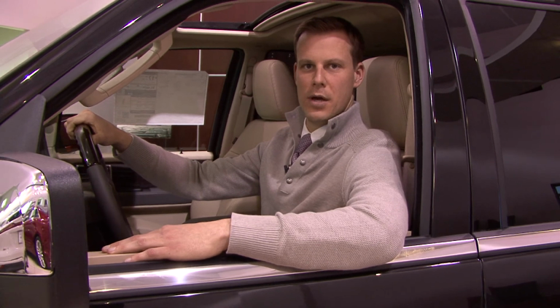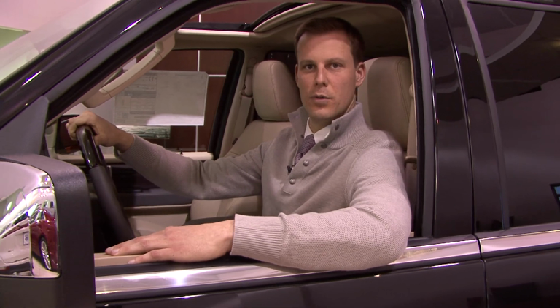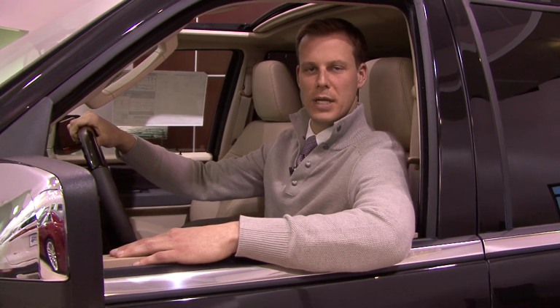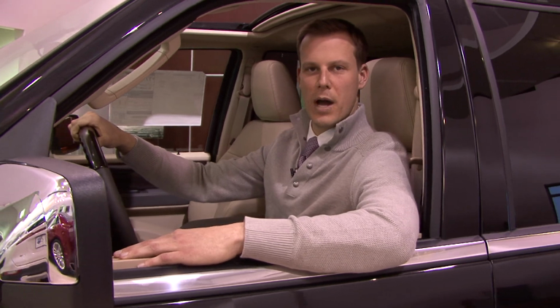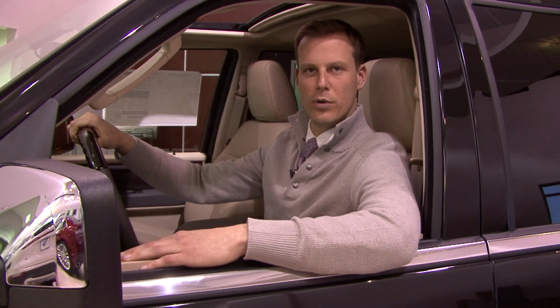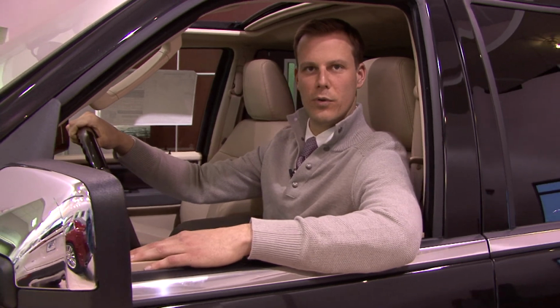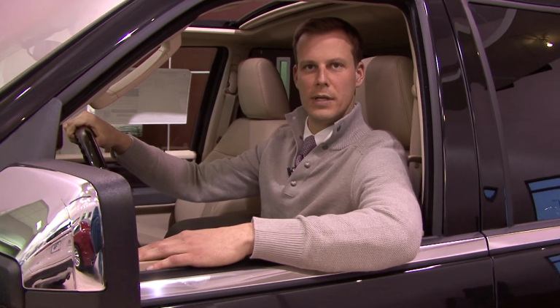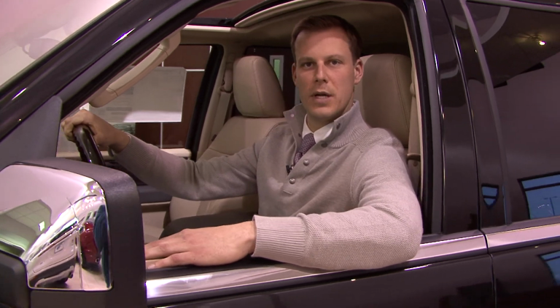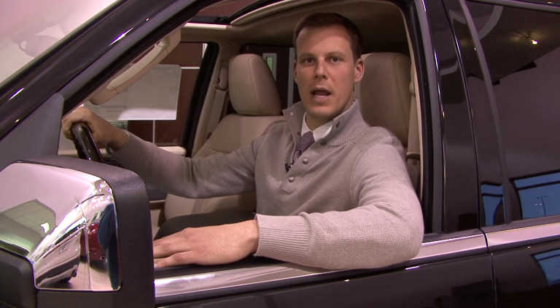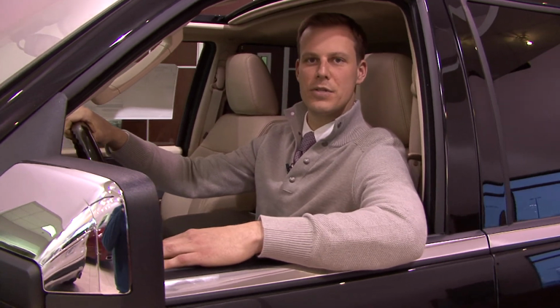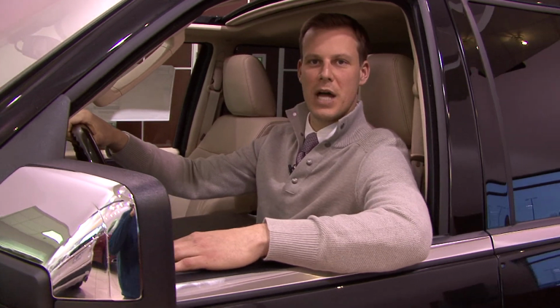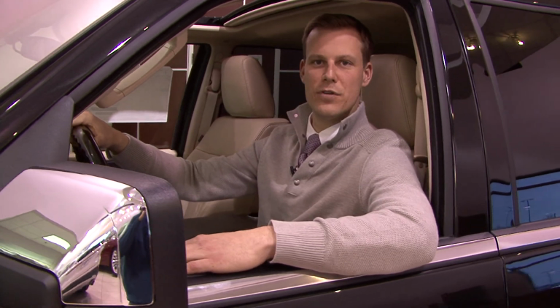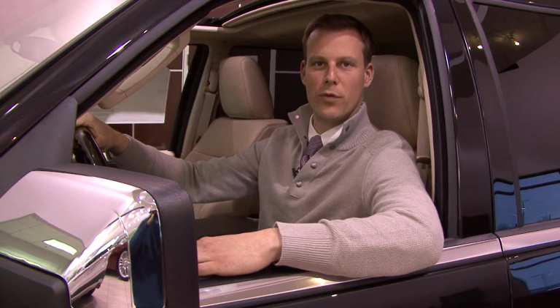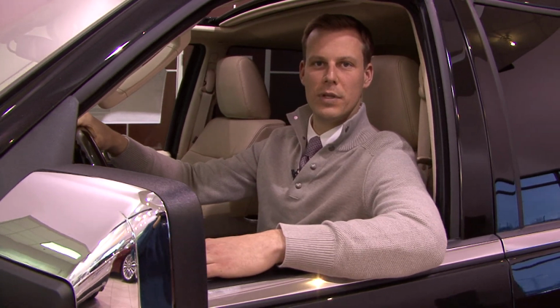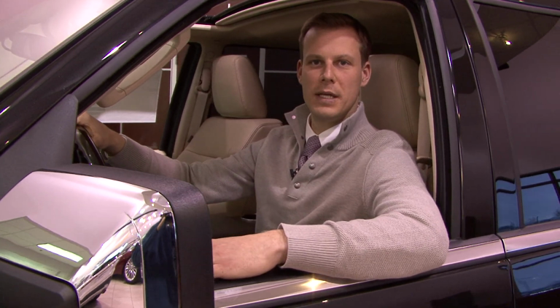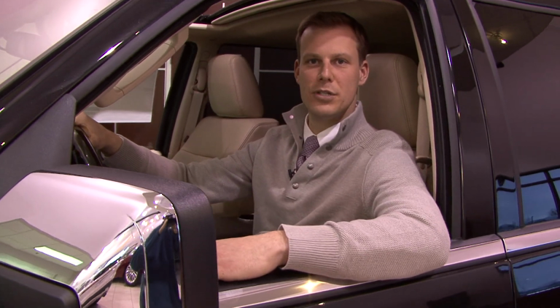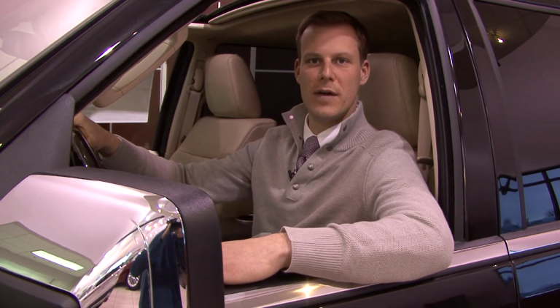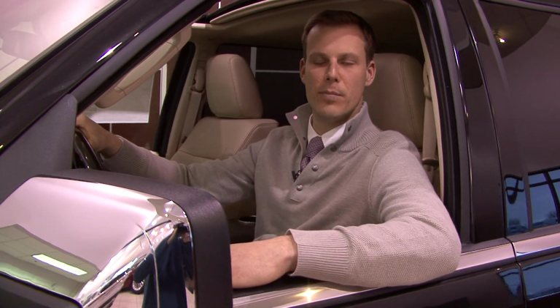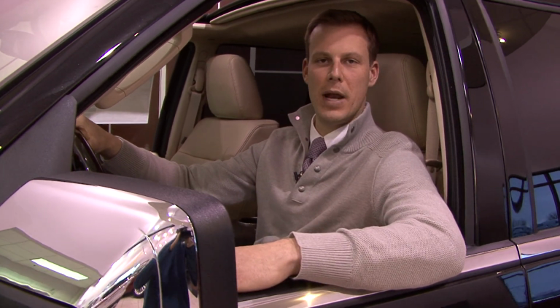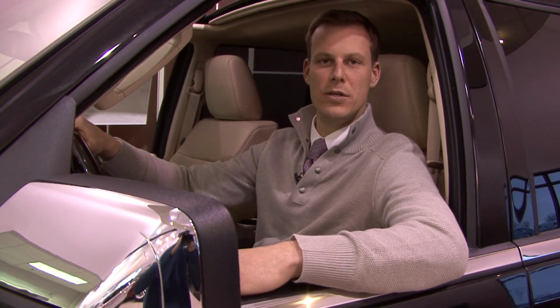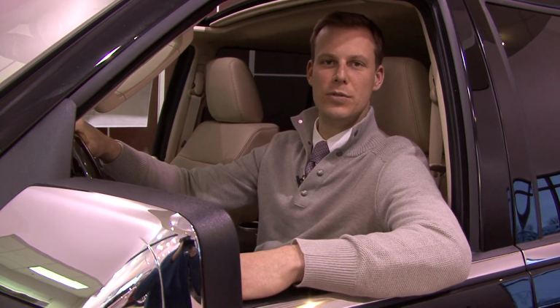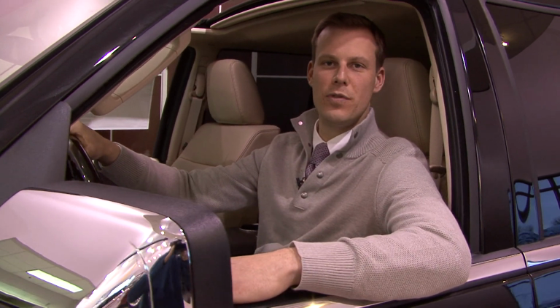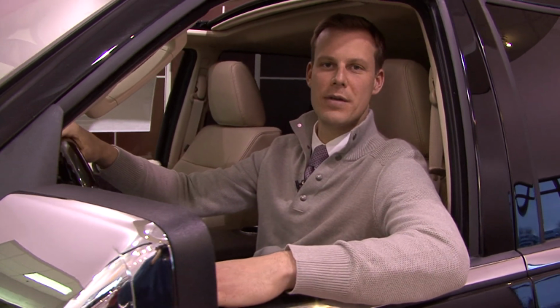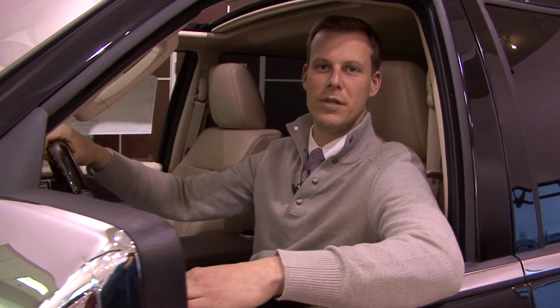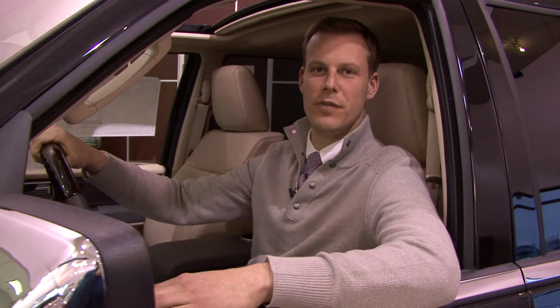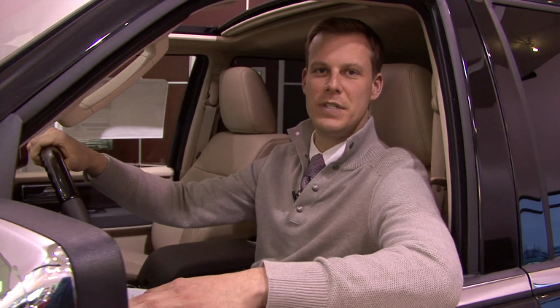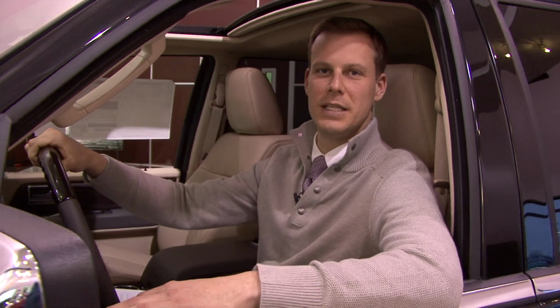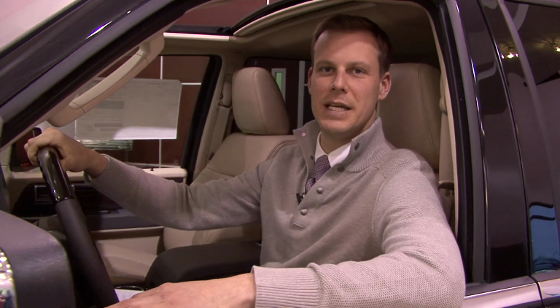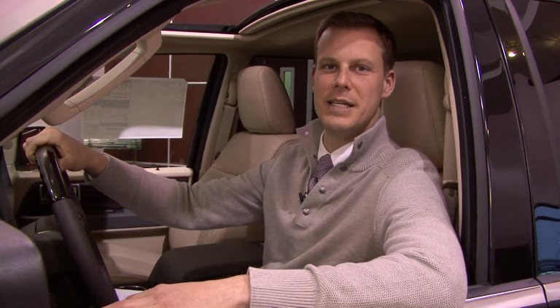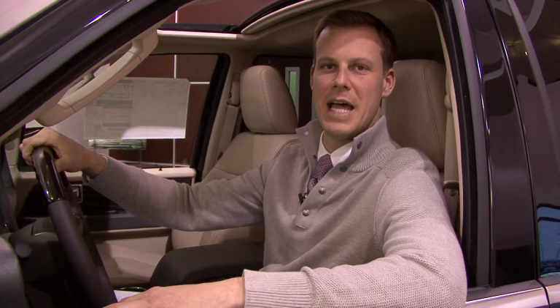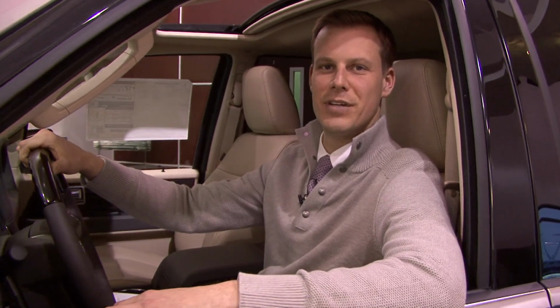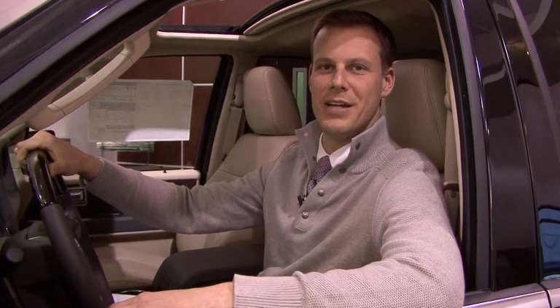Don't take my word for it. Come on out to Stivers Ford Lincoln and drive a brand new 2015 Lincoln Navigator.